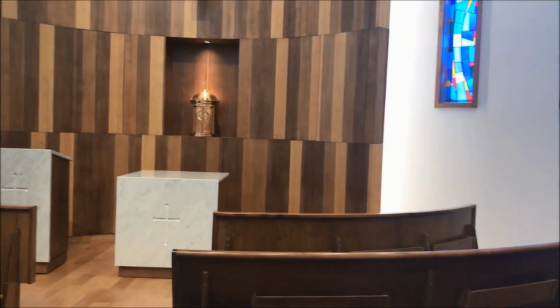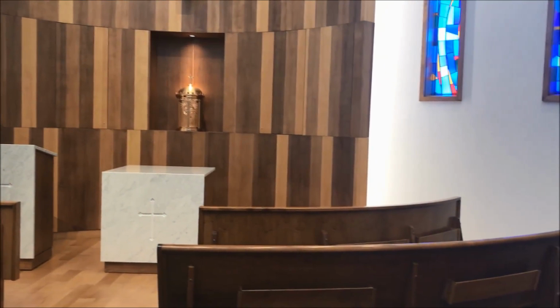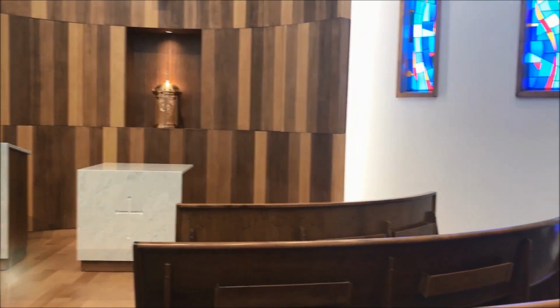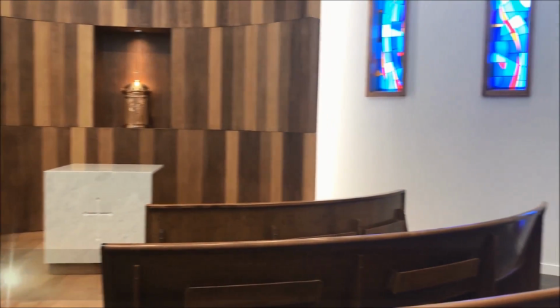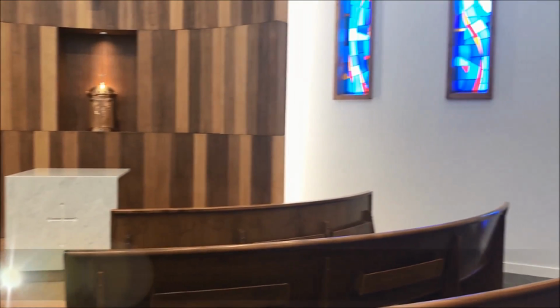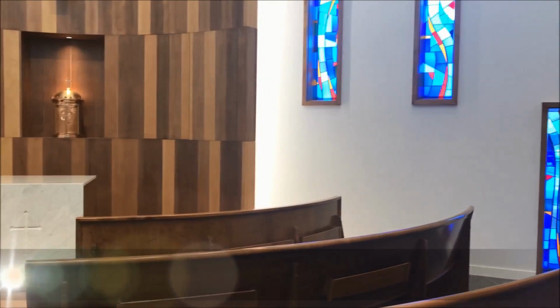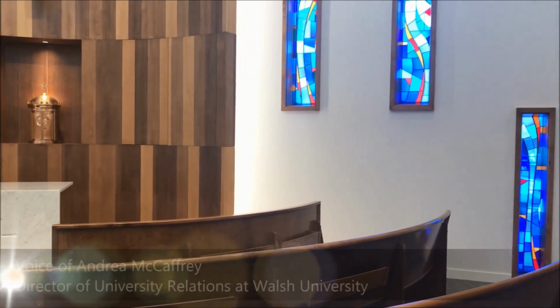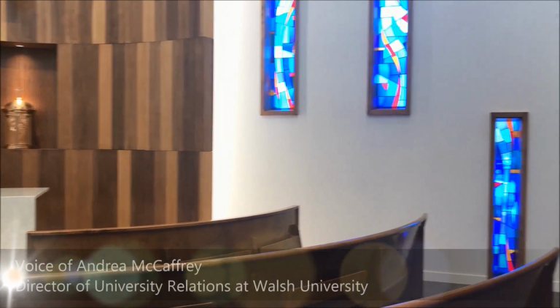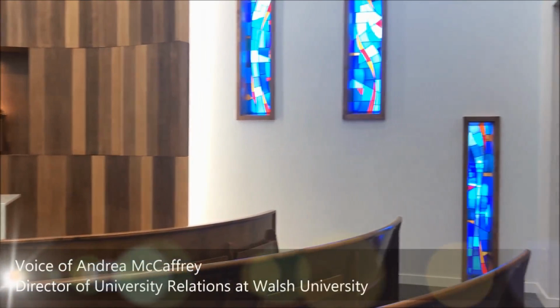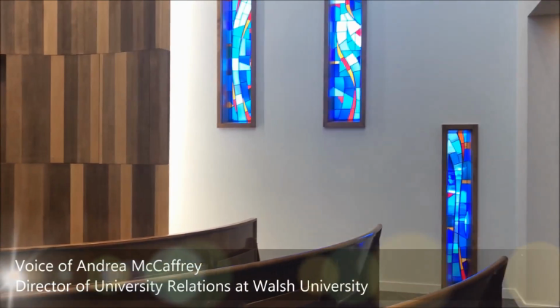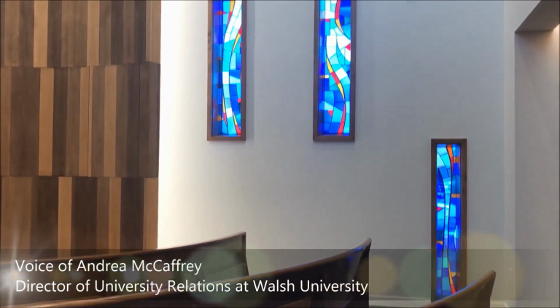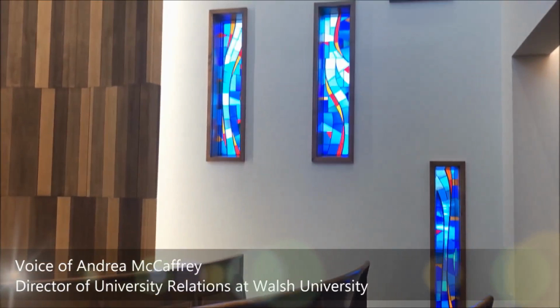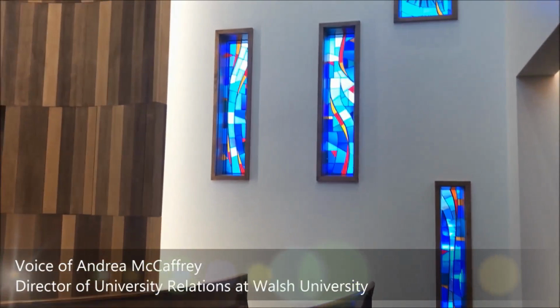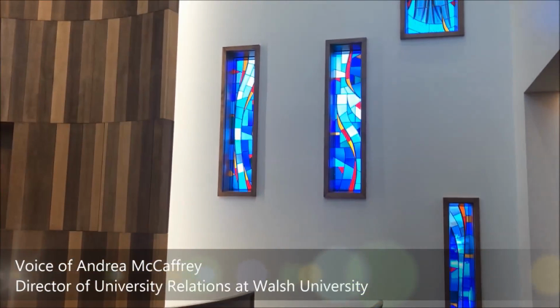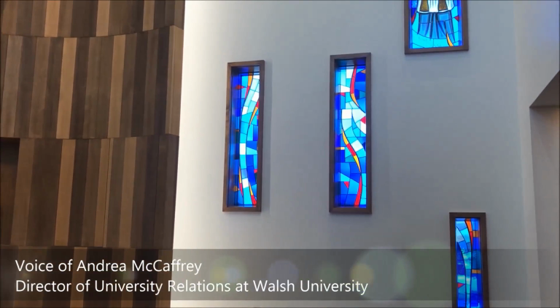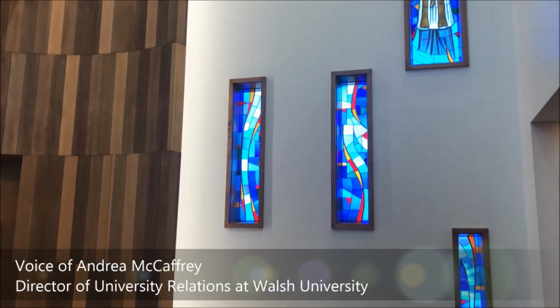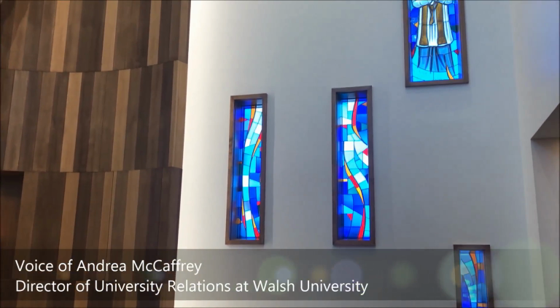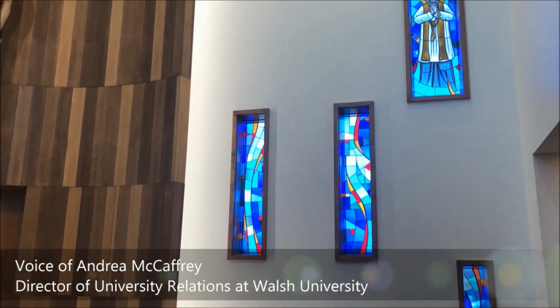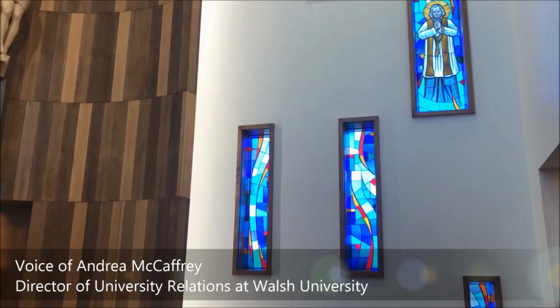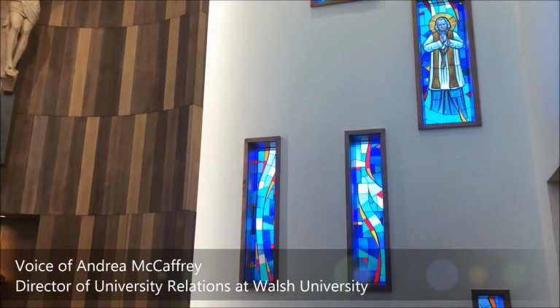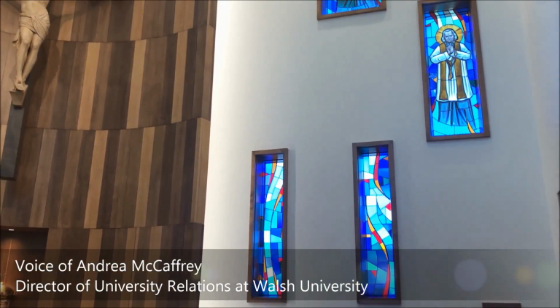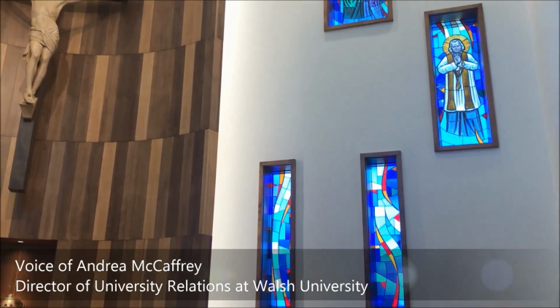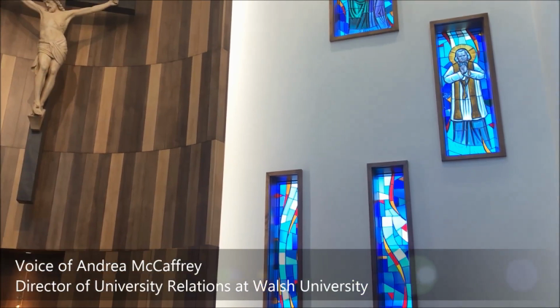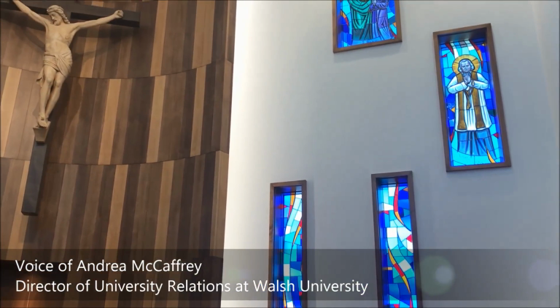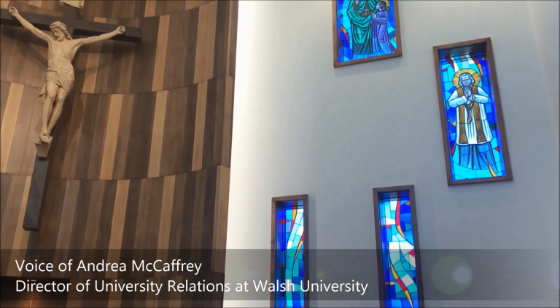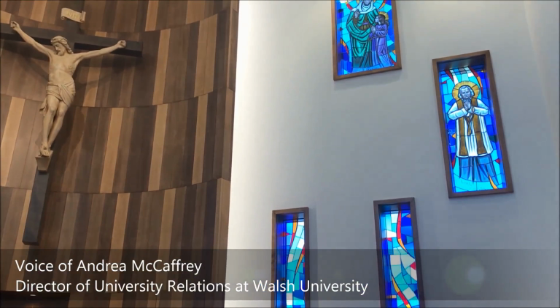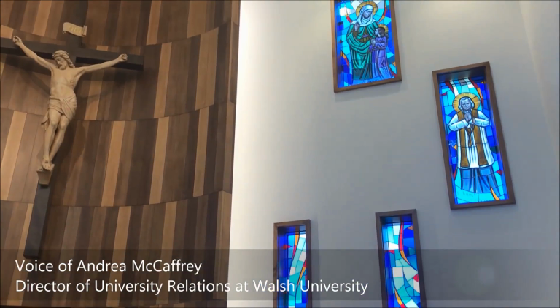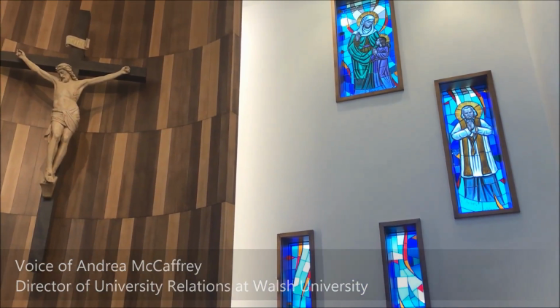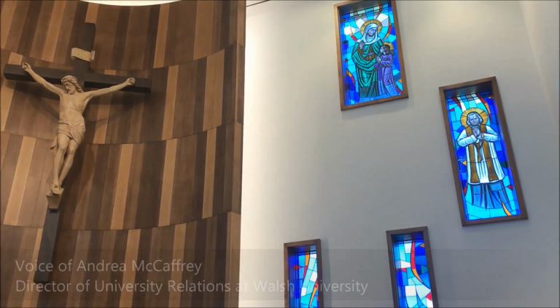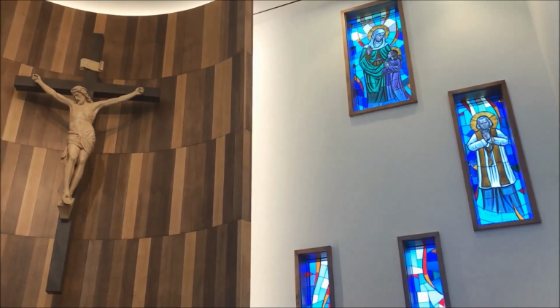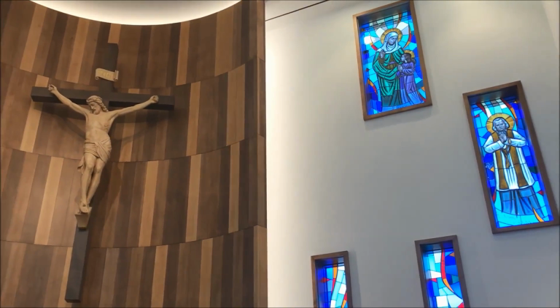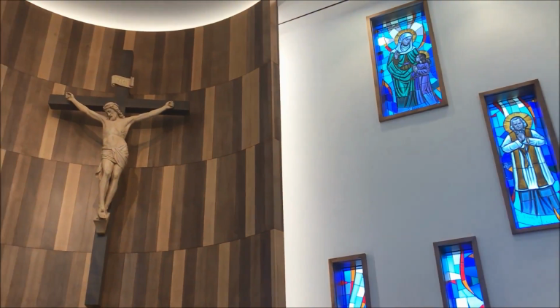This is the St. Teresa of Calcutta Chapel, named in honor of Mother Teresa, who visited Walsh.